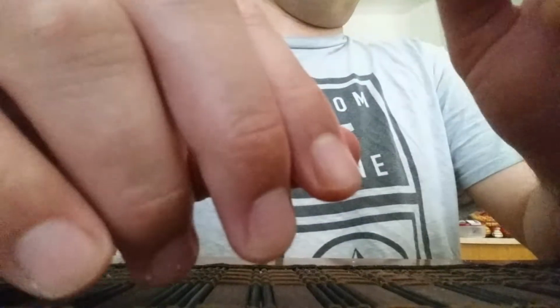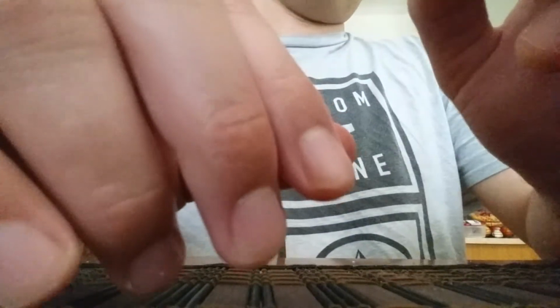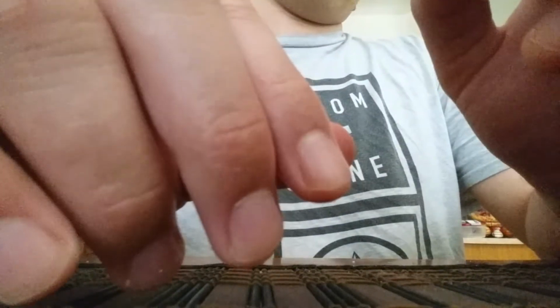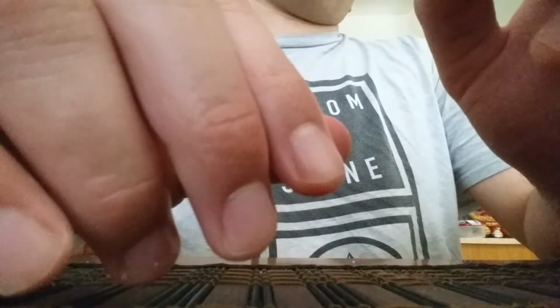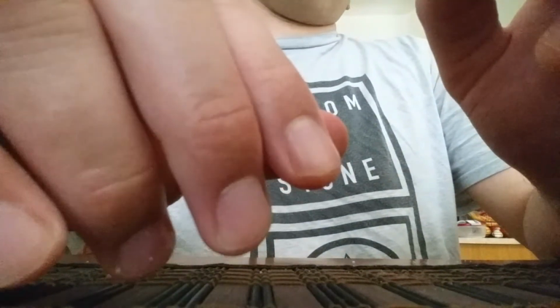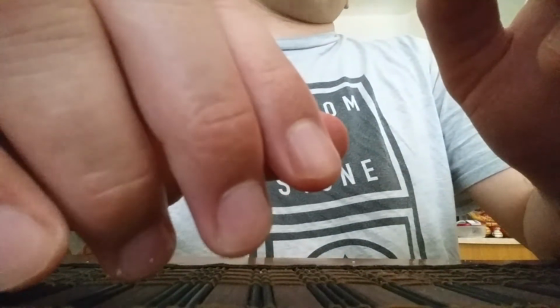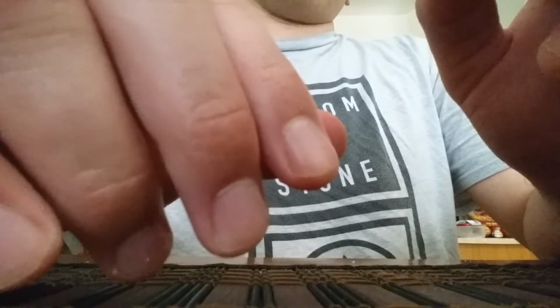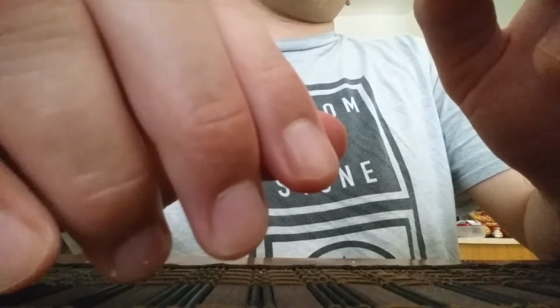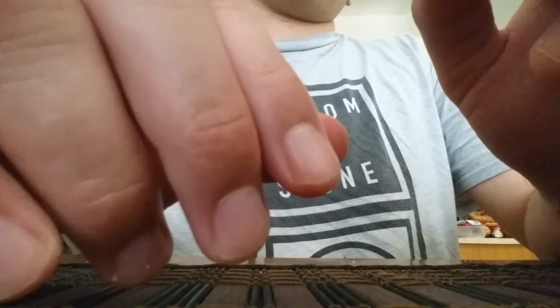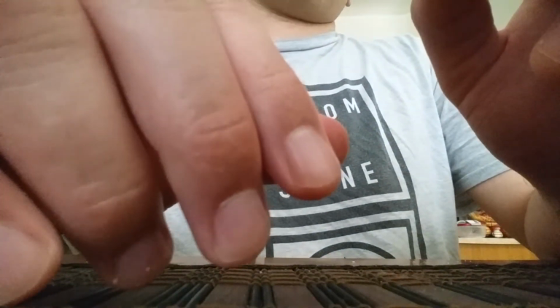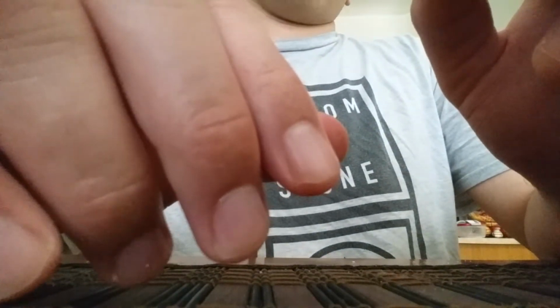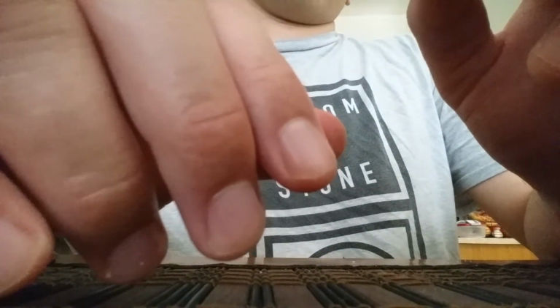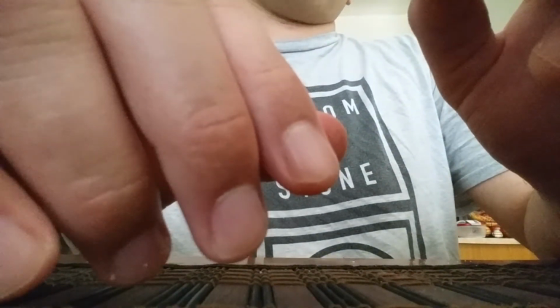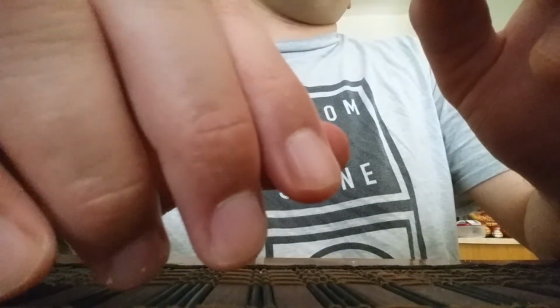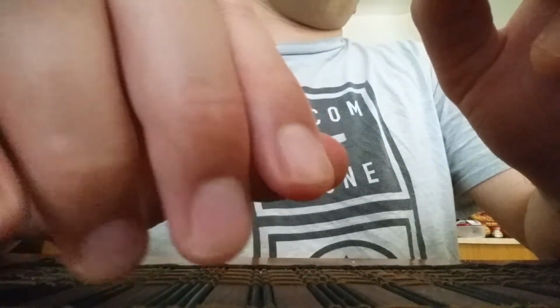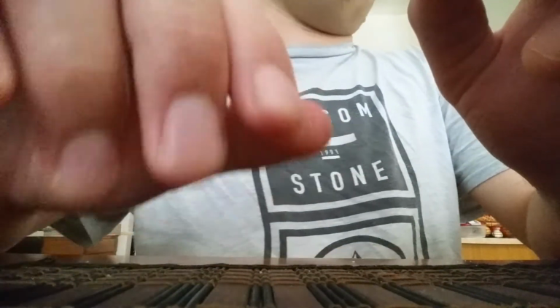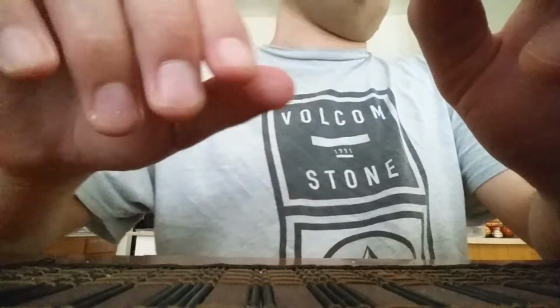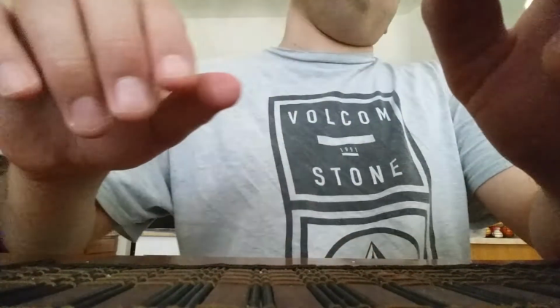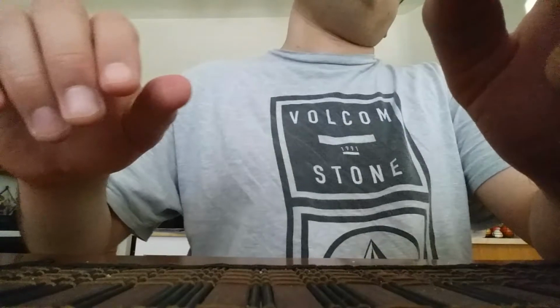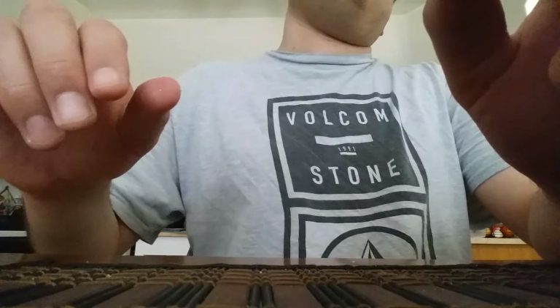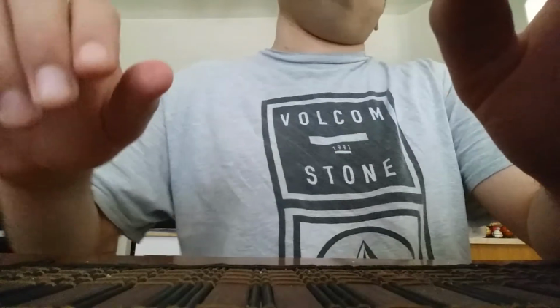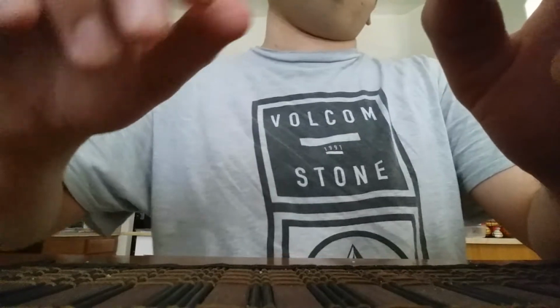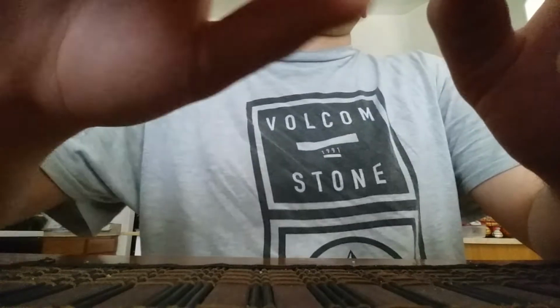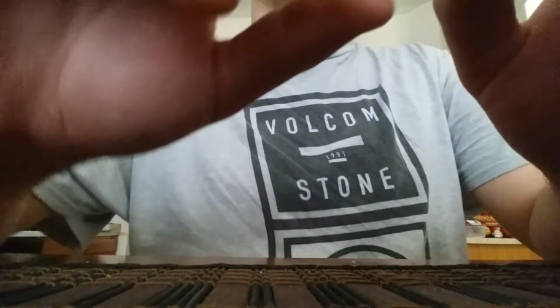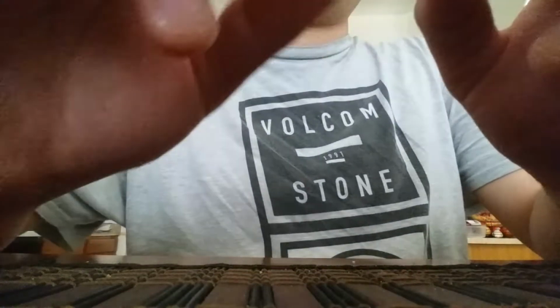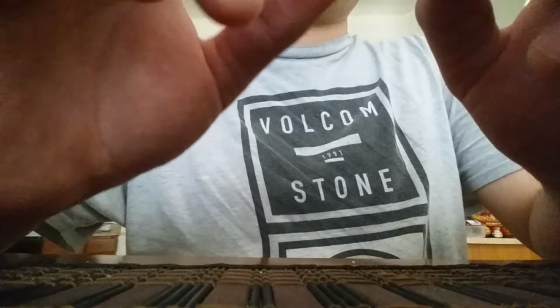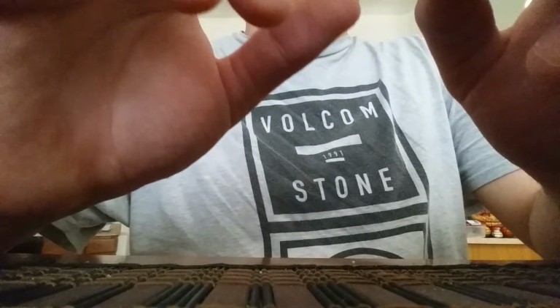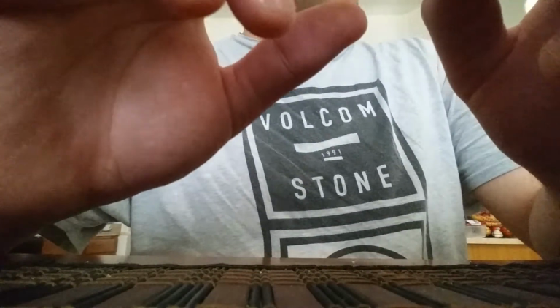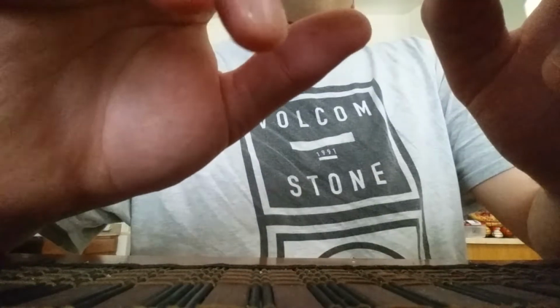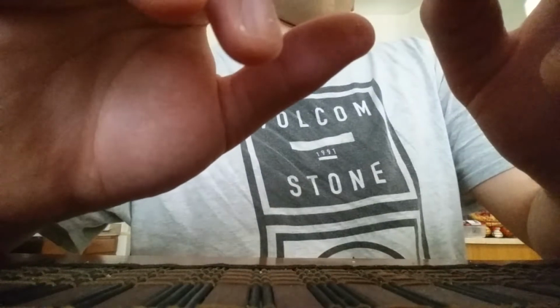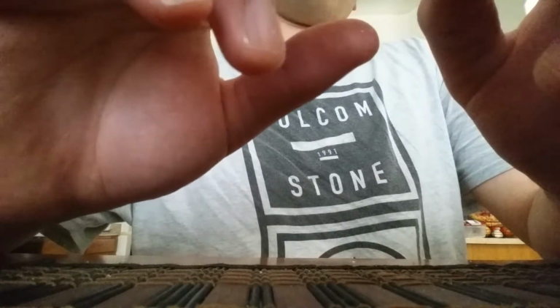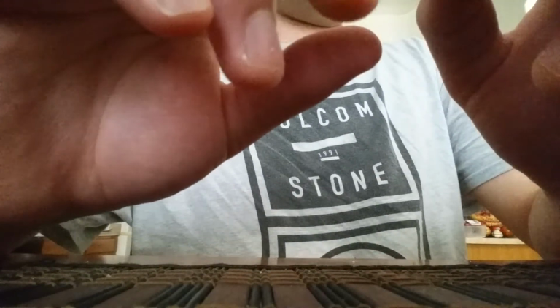It's very sweet. It has a vanilla taste, and of course you can taste the almonds that are in the bar.